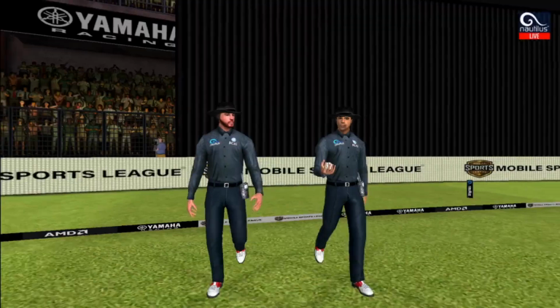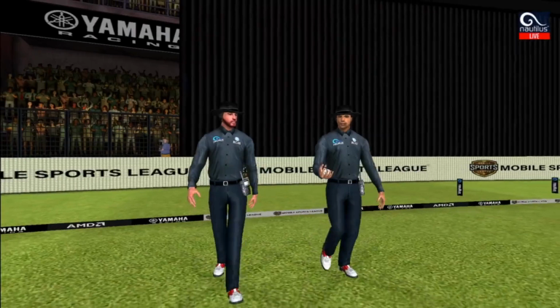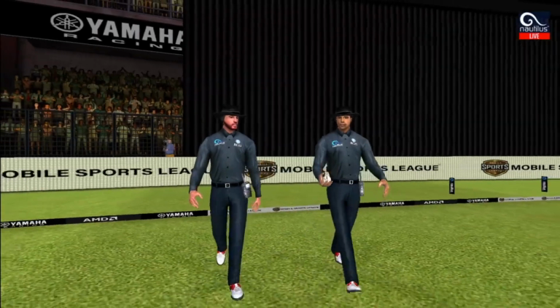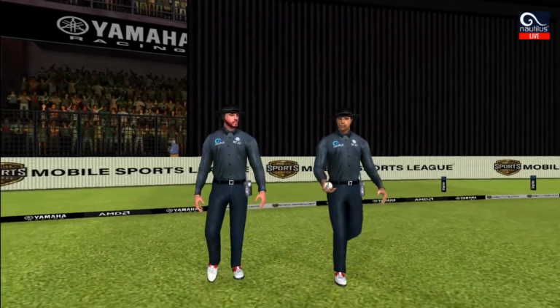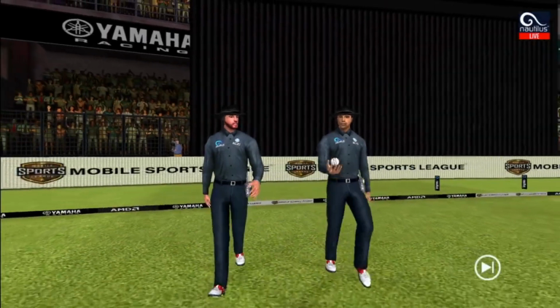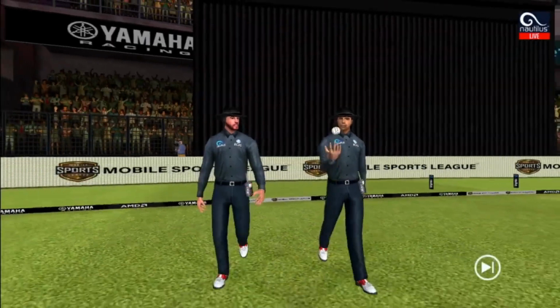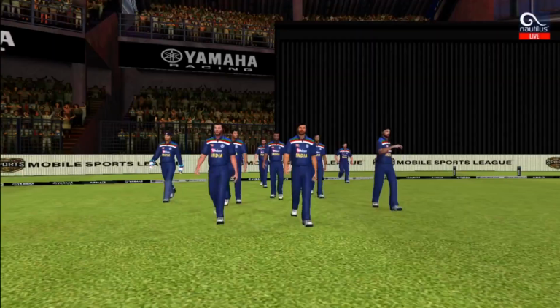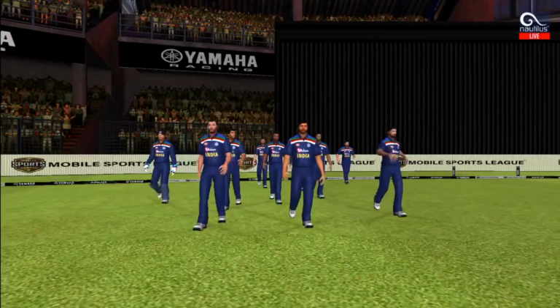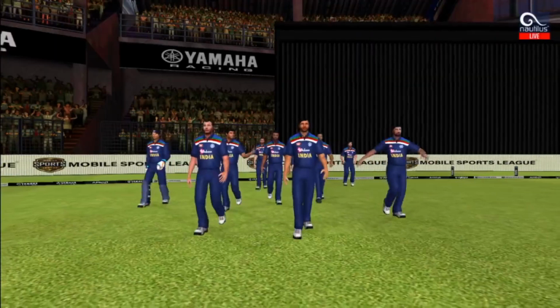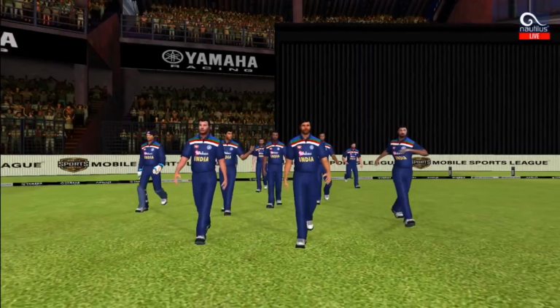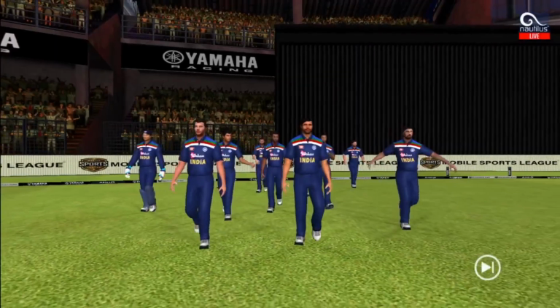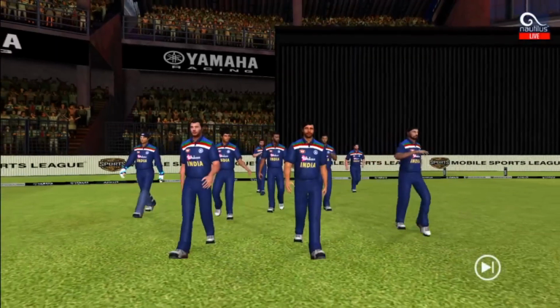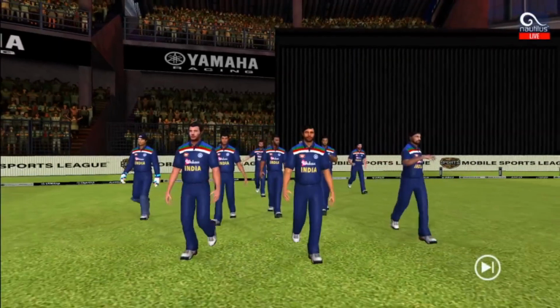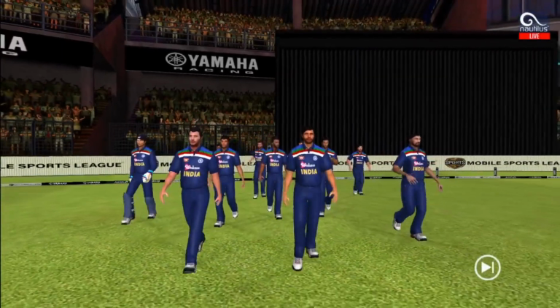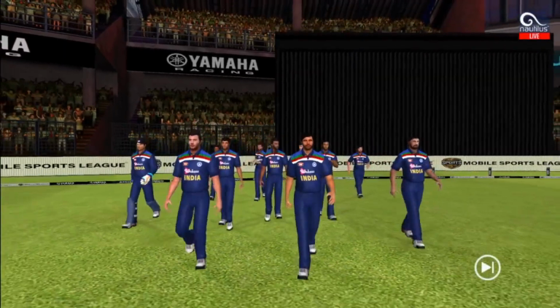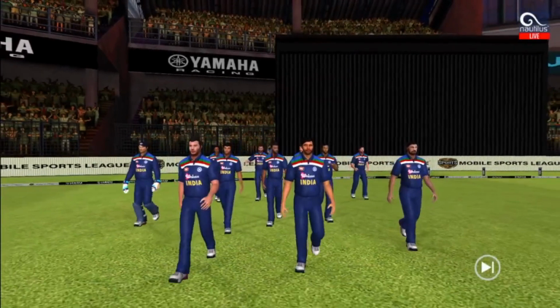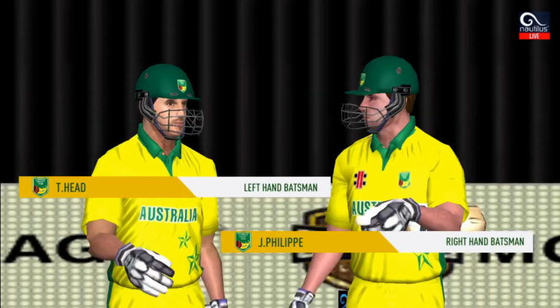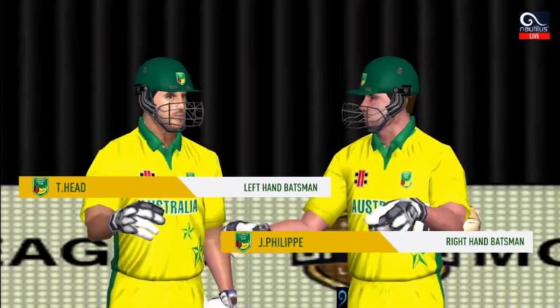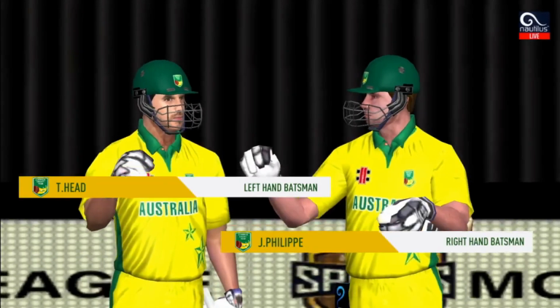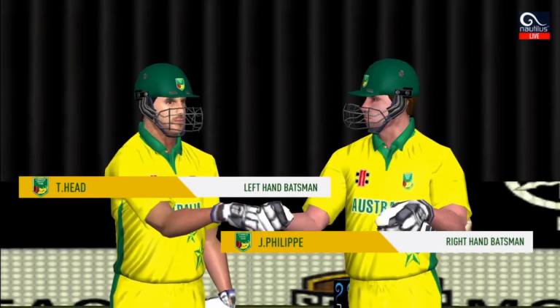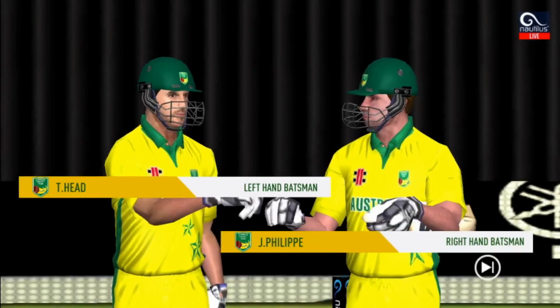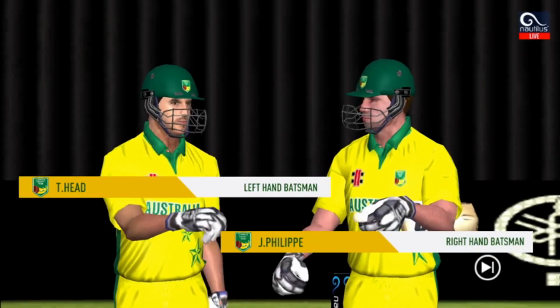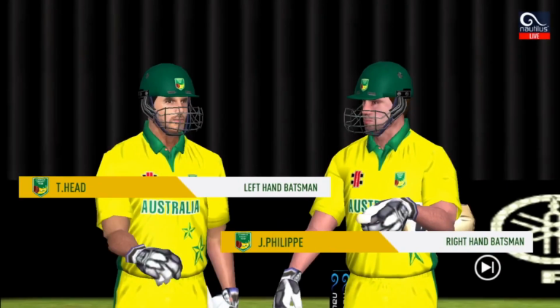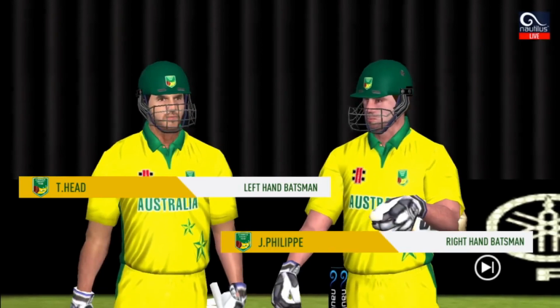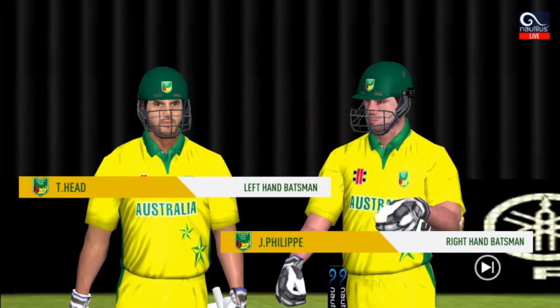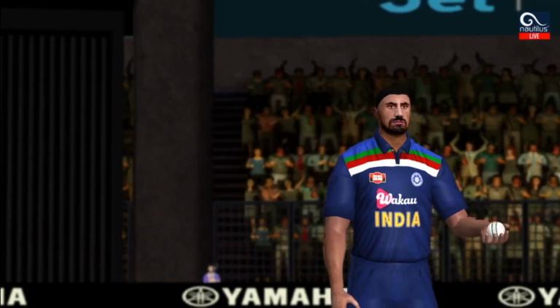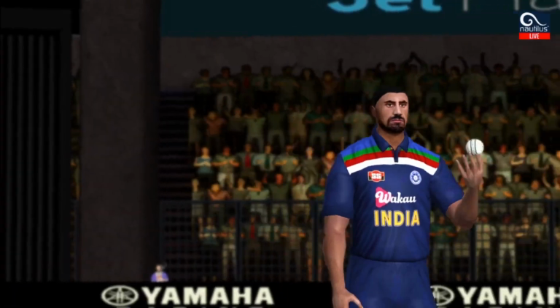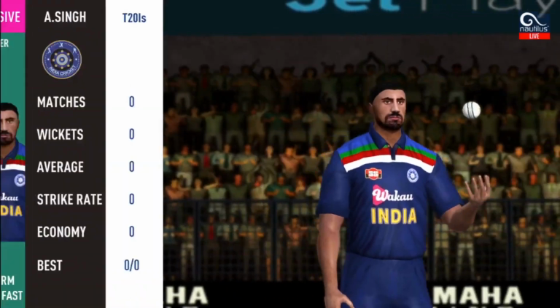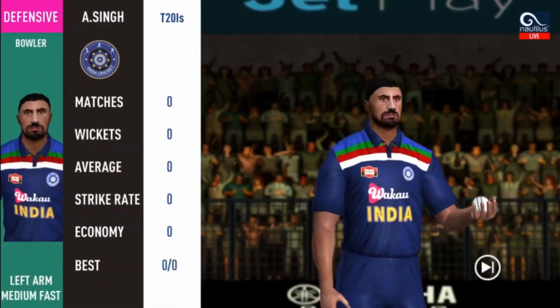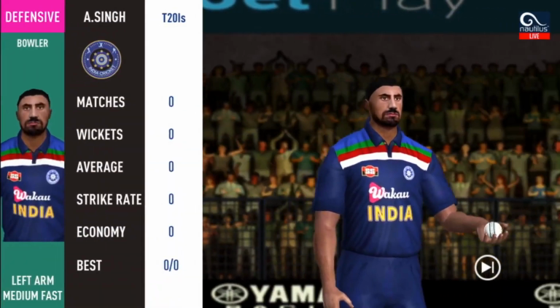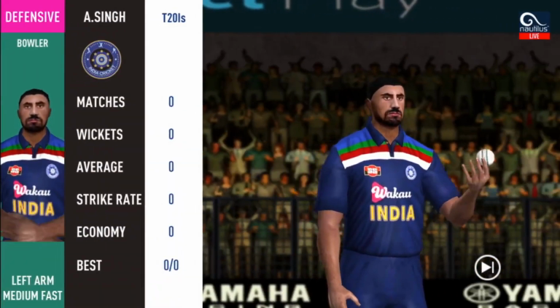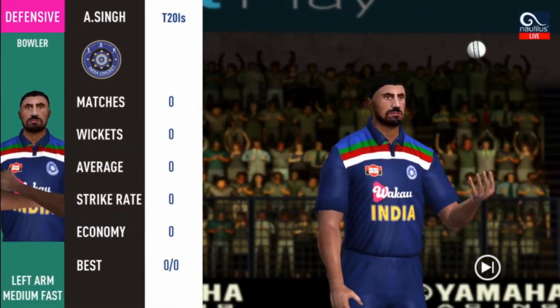A lovely day to play. In comes the fielding side. Here come the openers. Quick pace bowler into the attack.